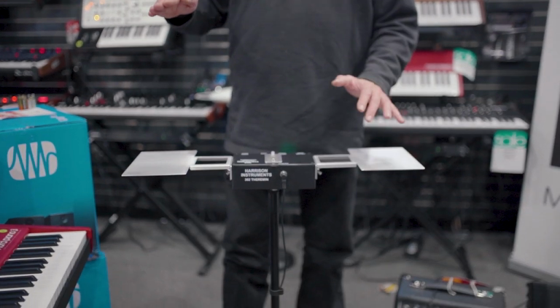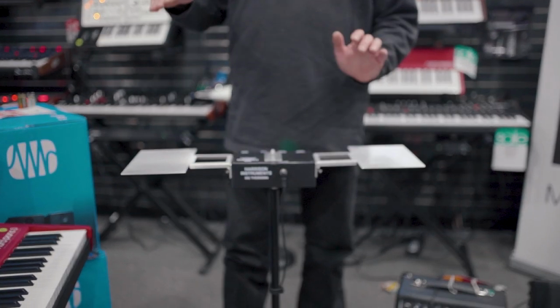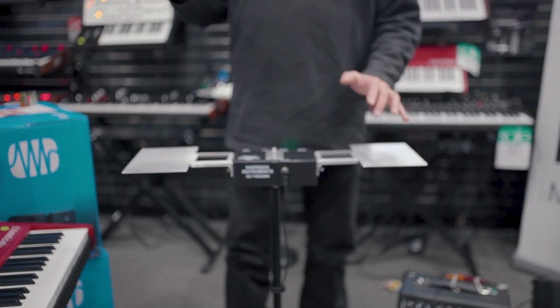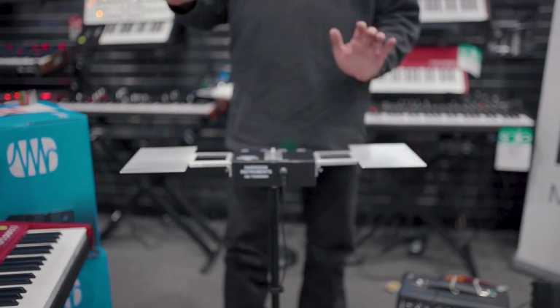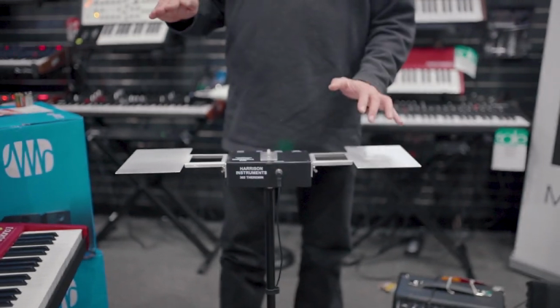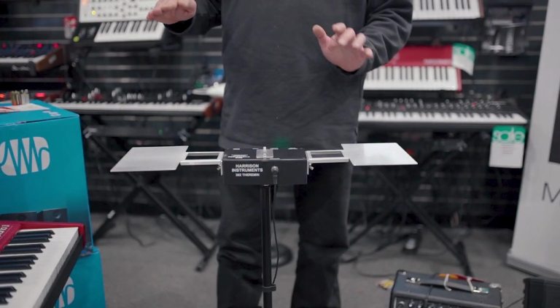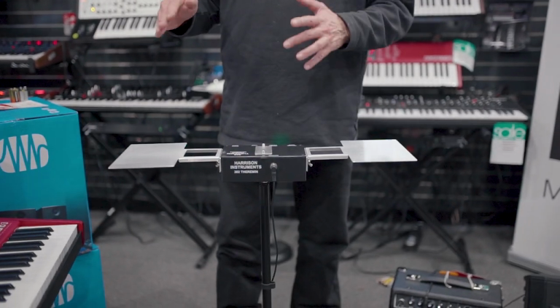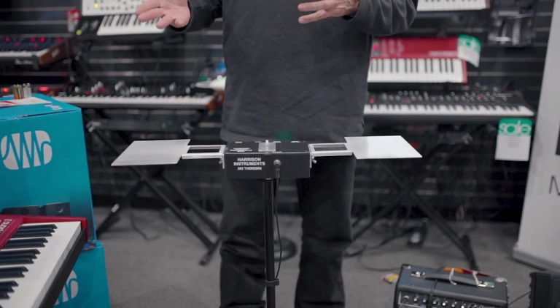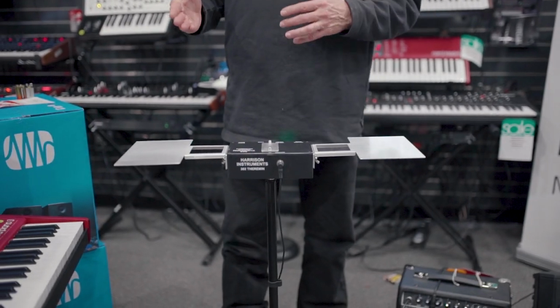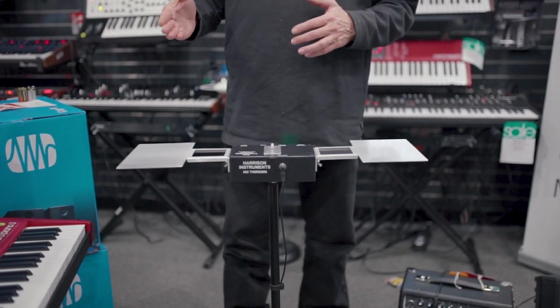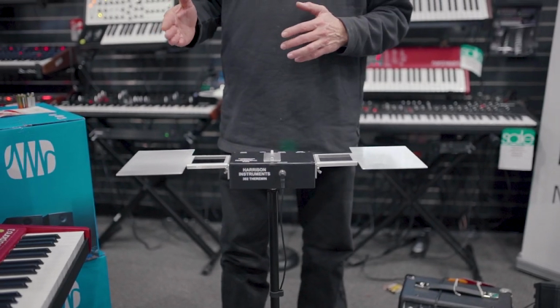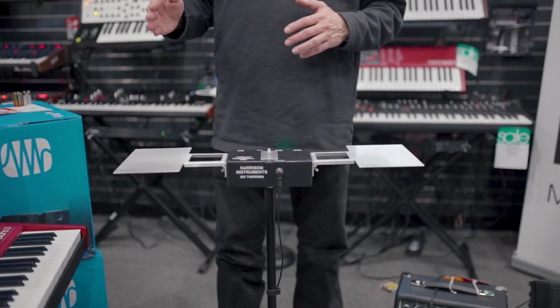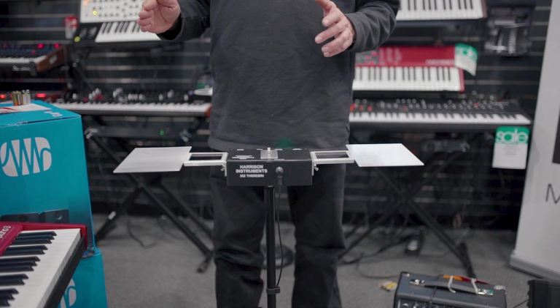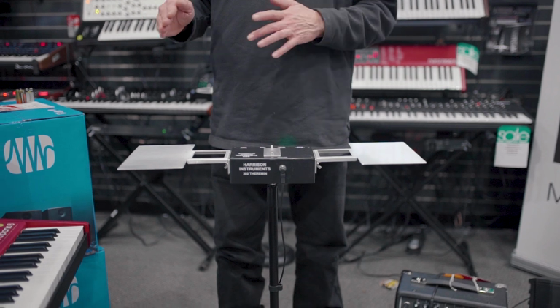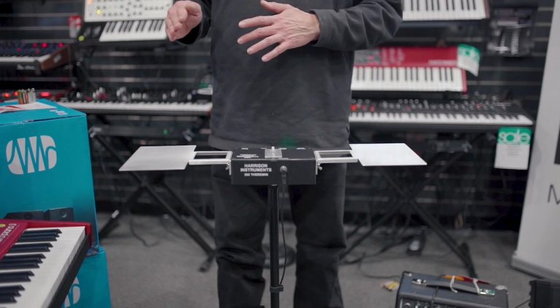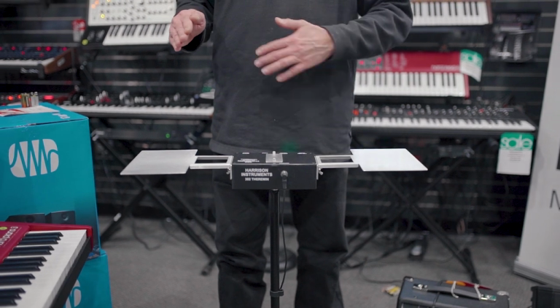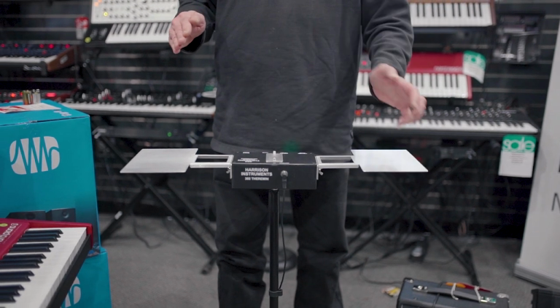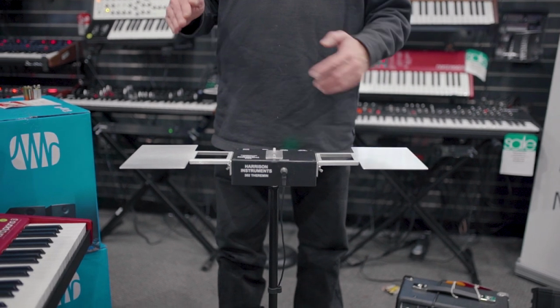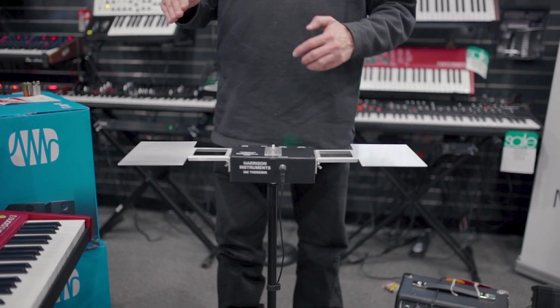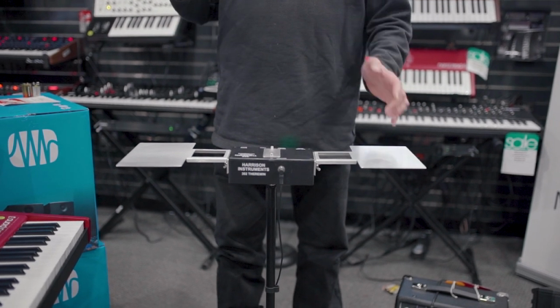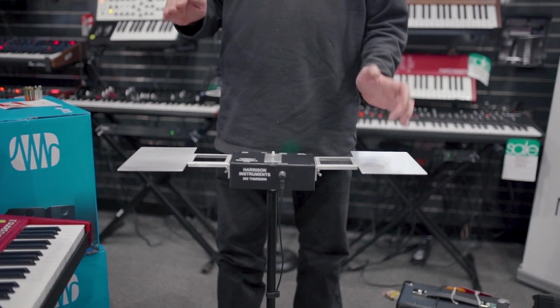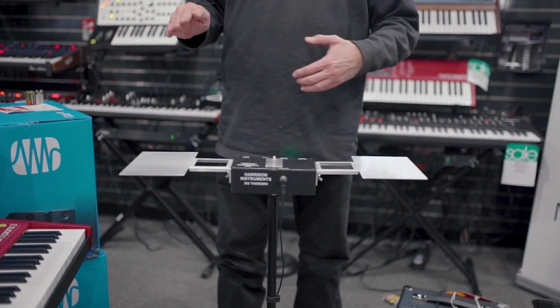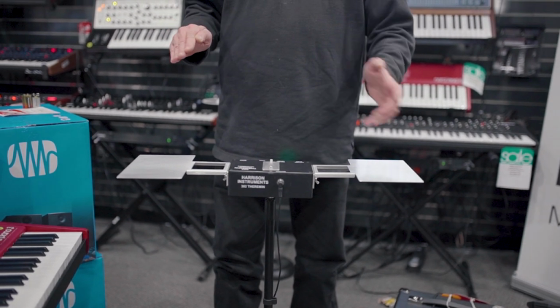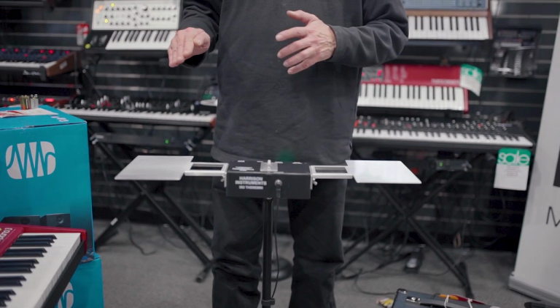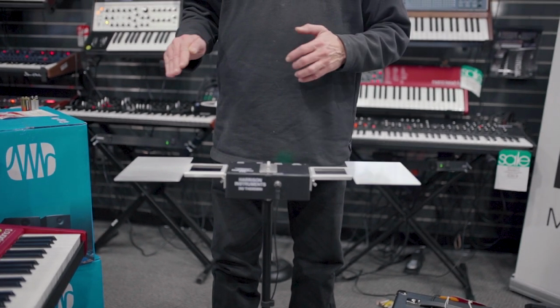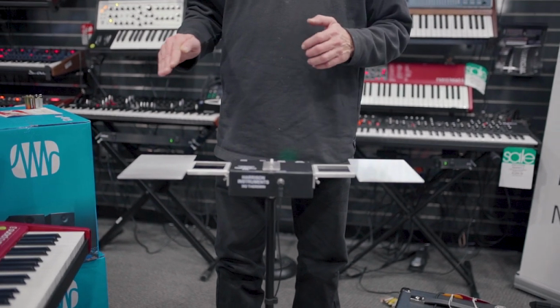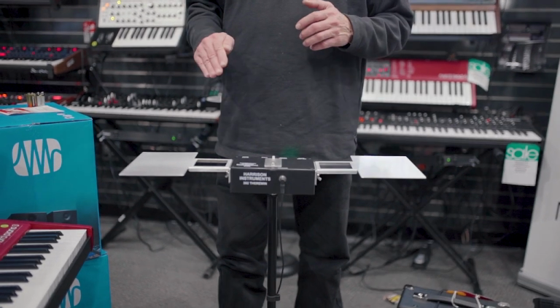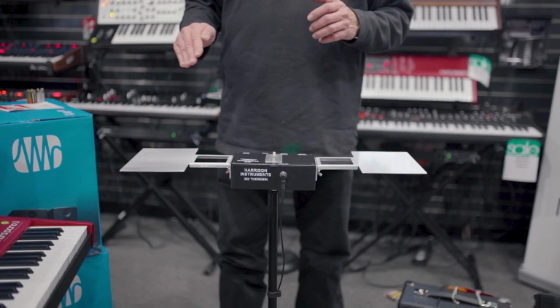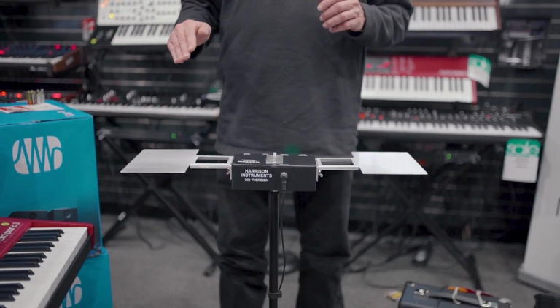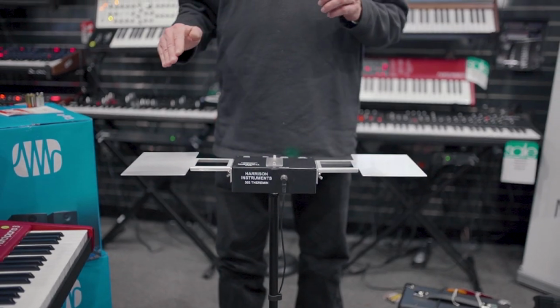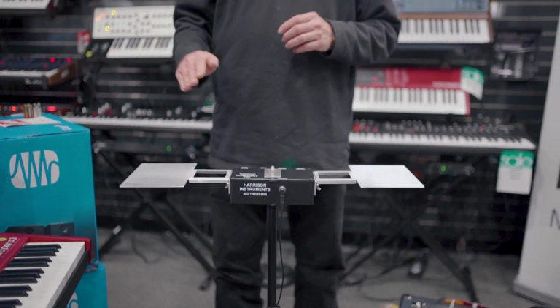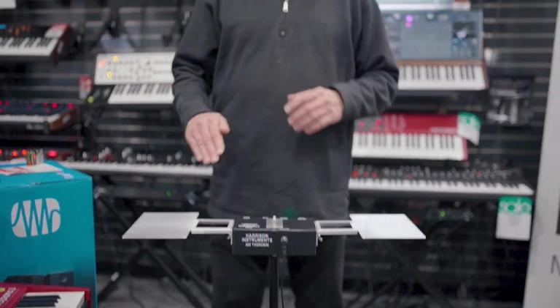And you can play walking bass lines on this theremin. And it goes way up above piccolo.